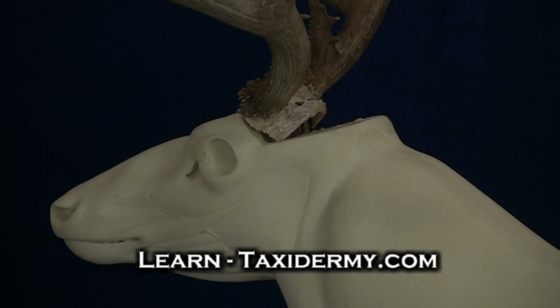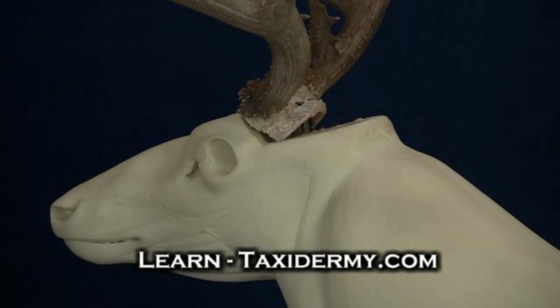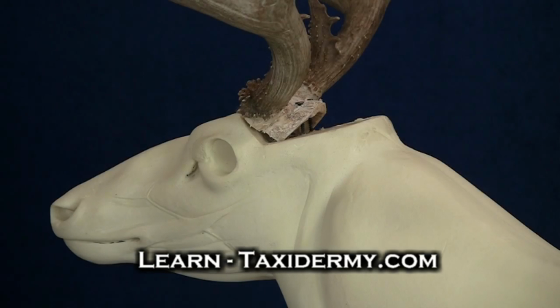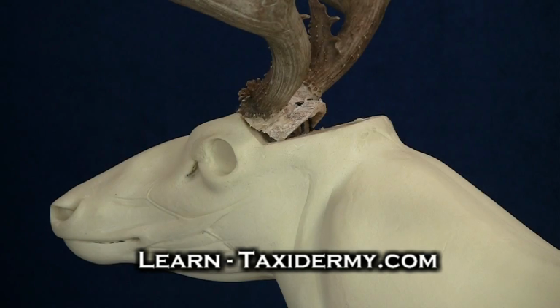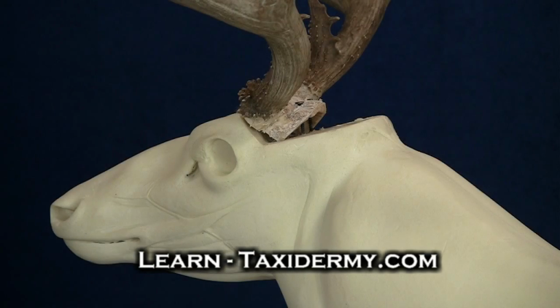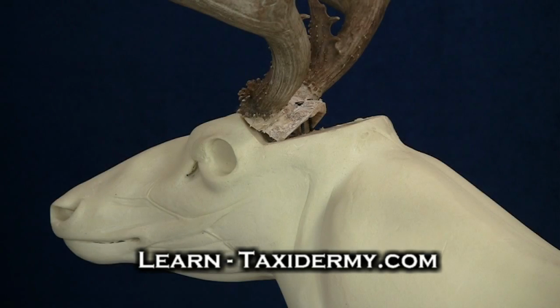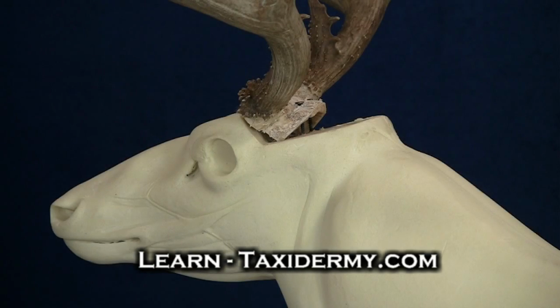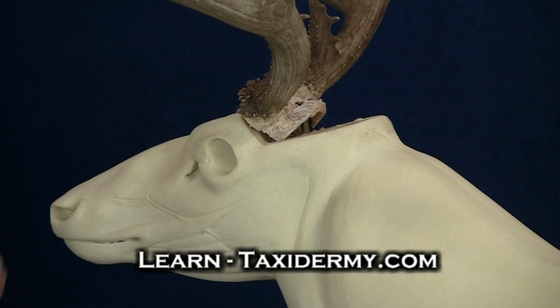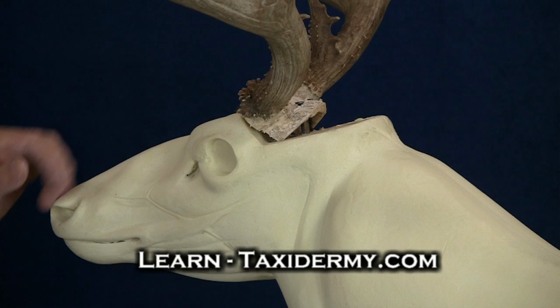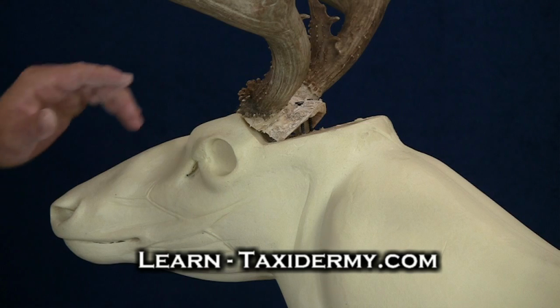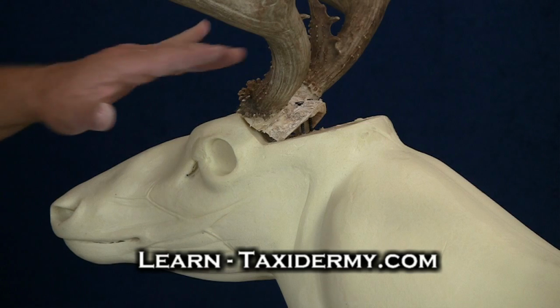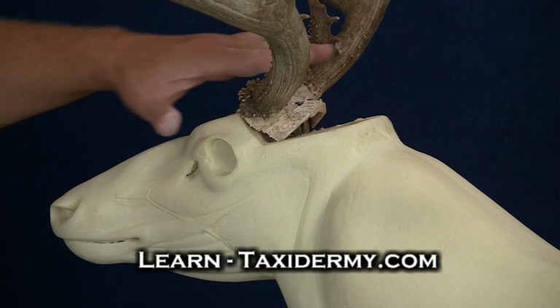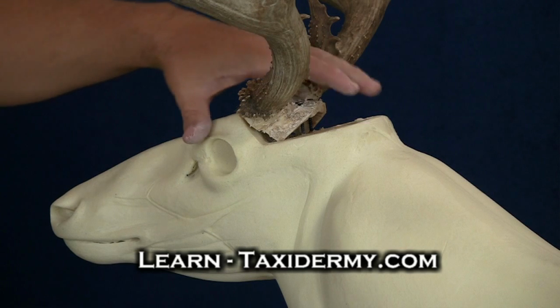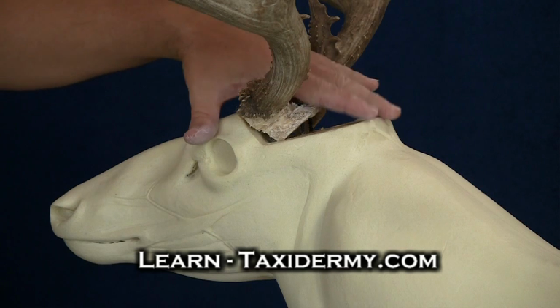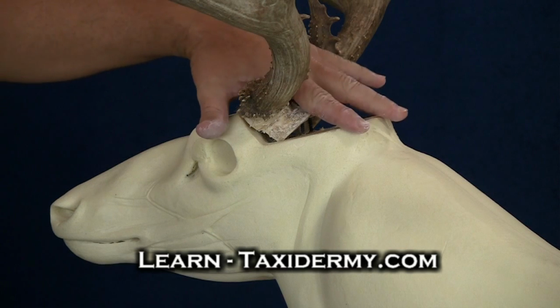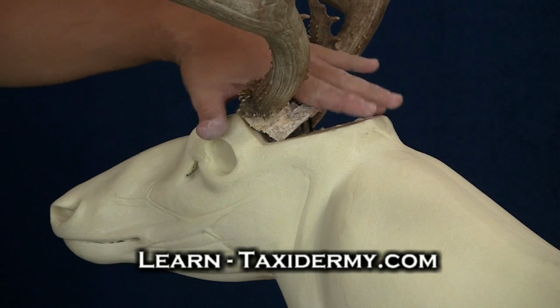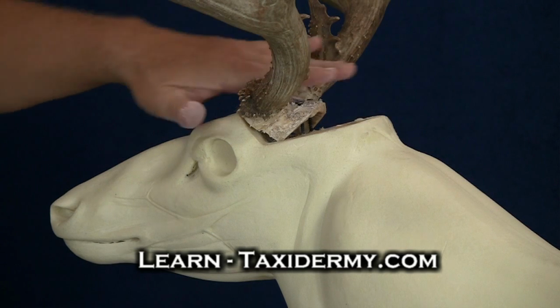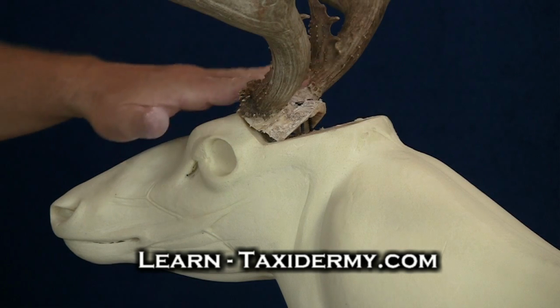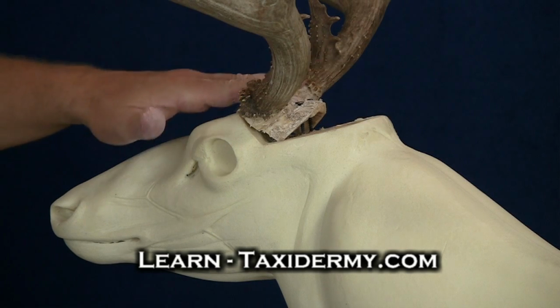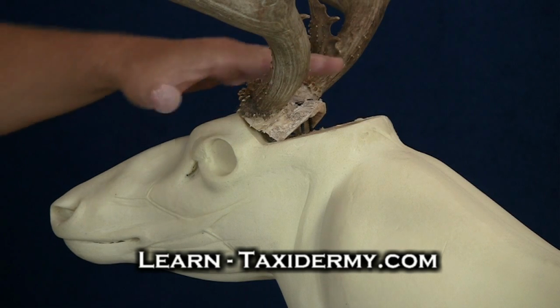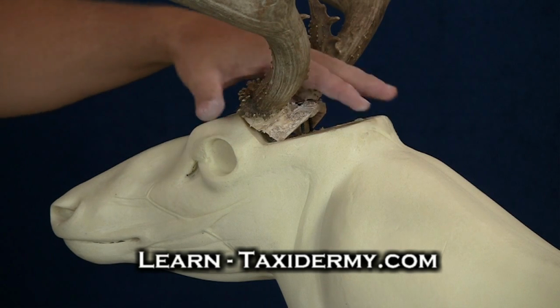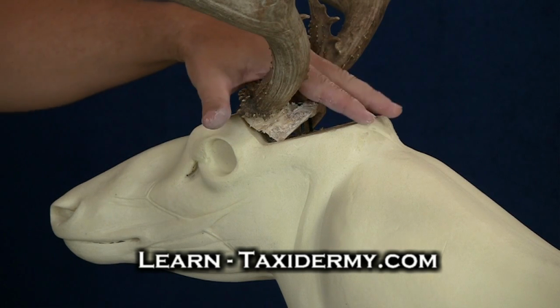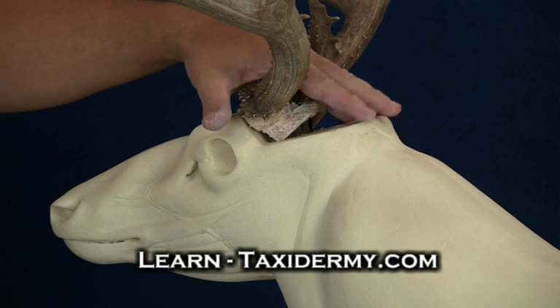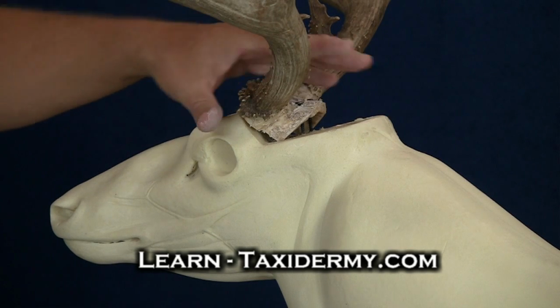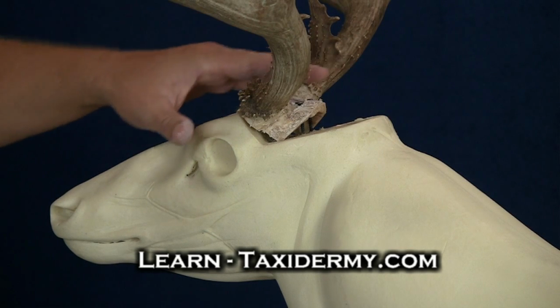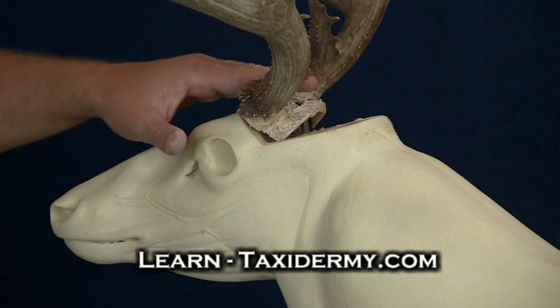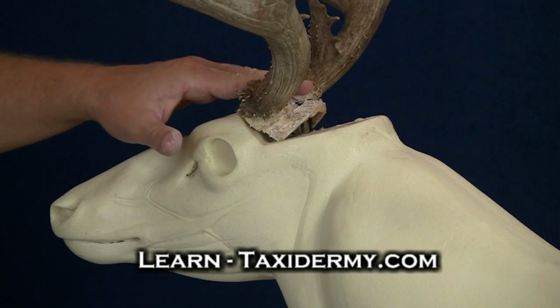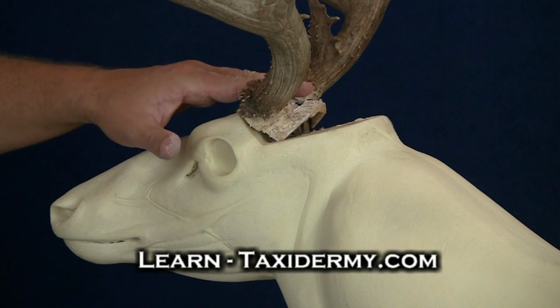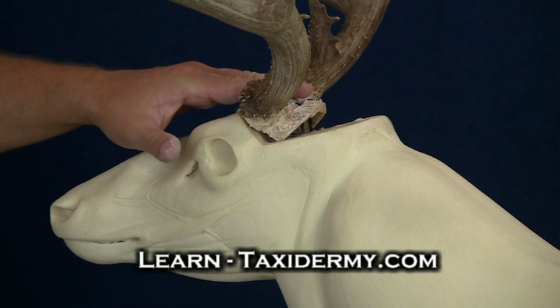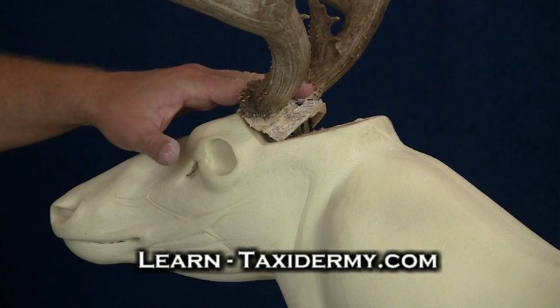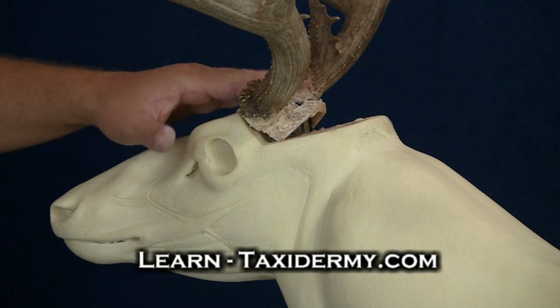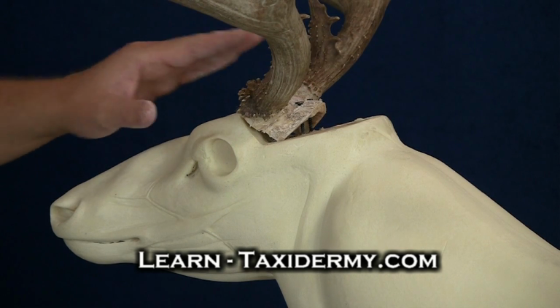What we need to do is rebuild the tissue and replace the bone that's been removed from the top of the skull plate.